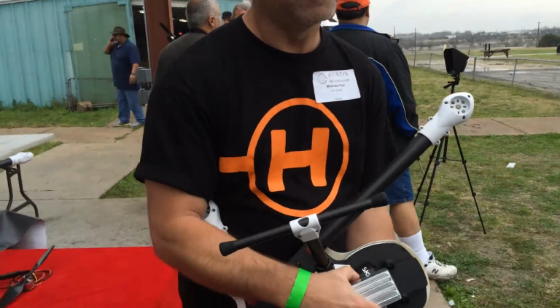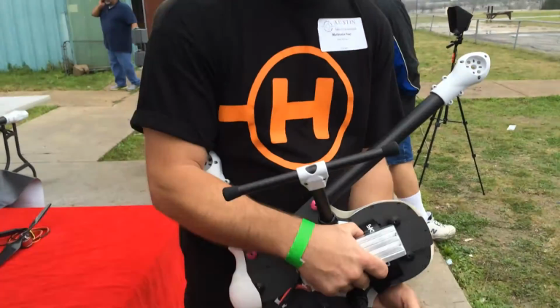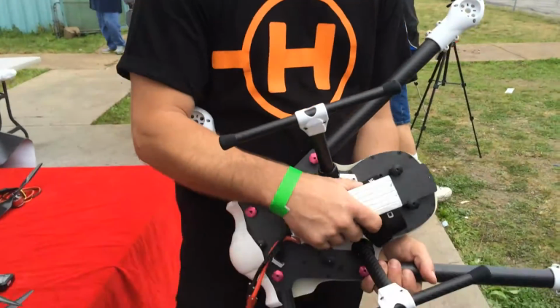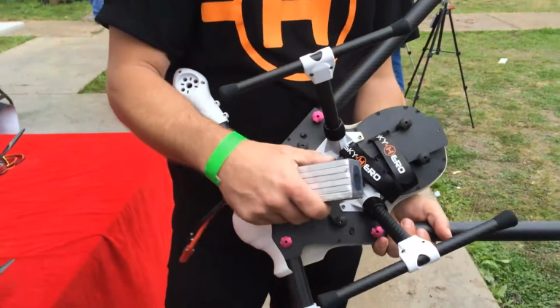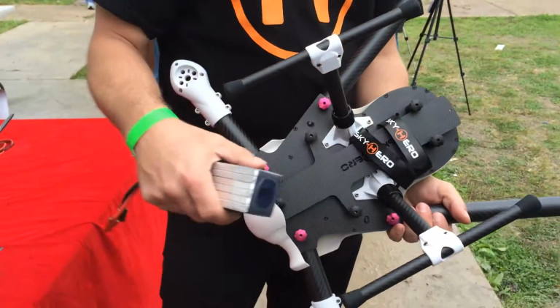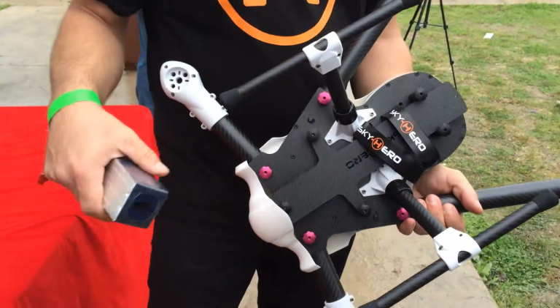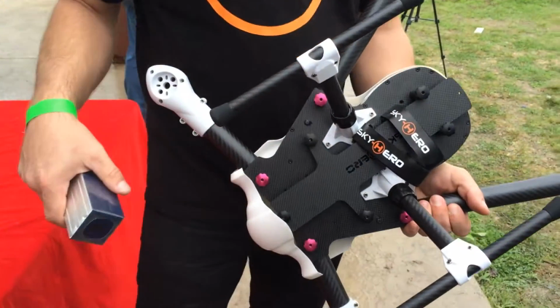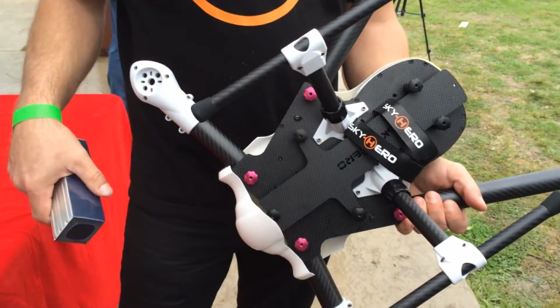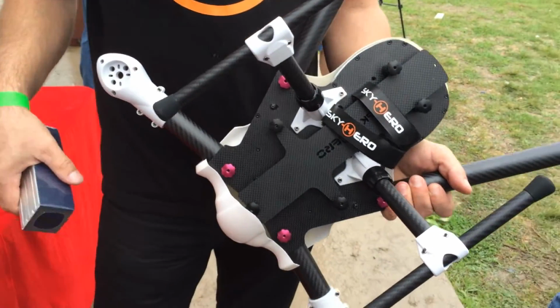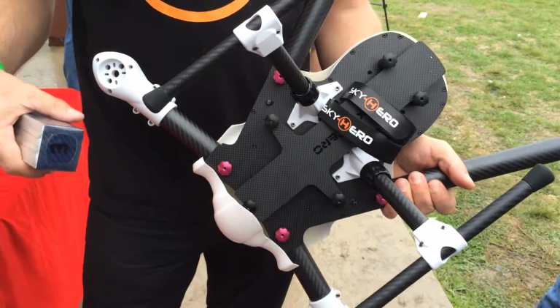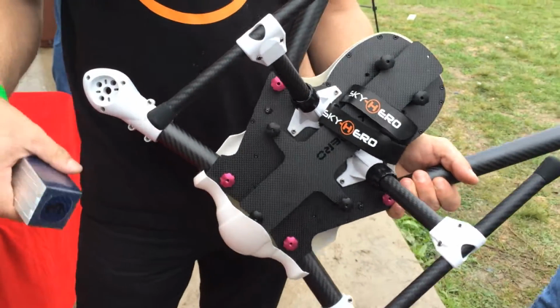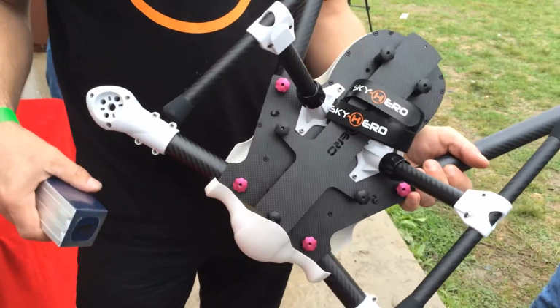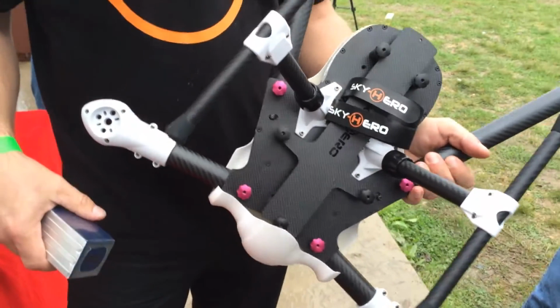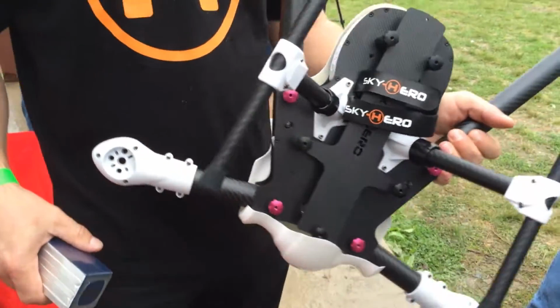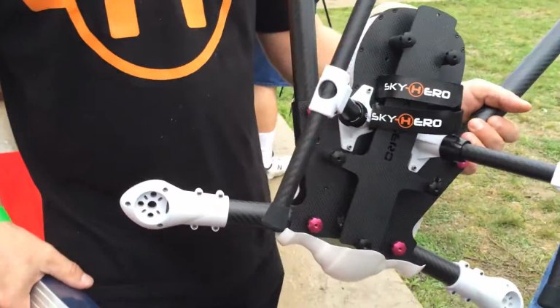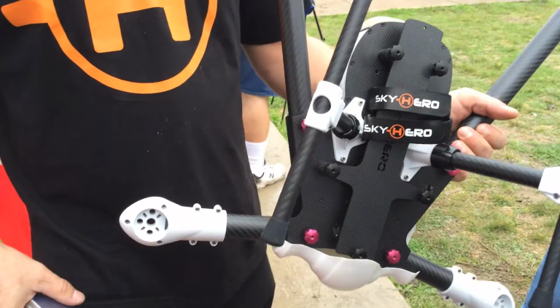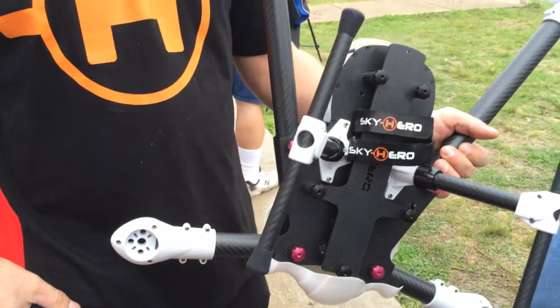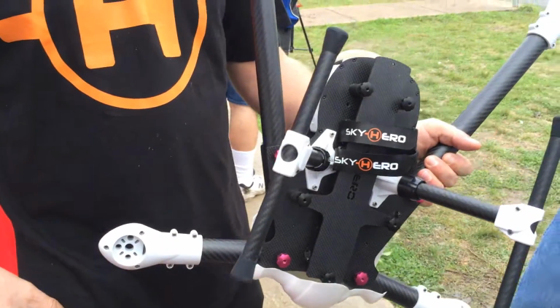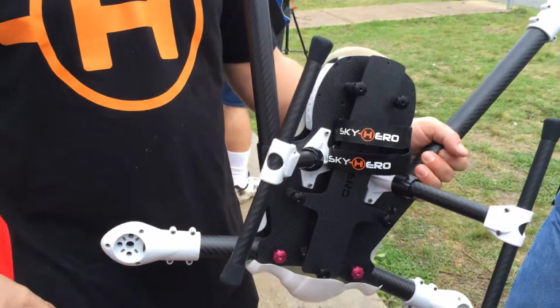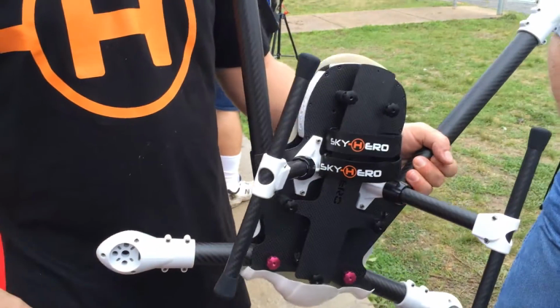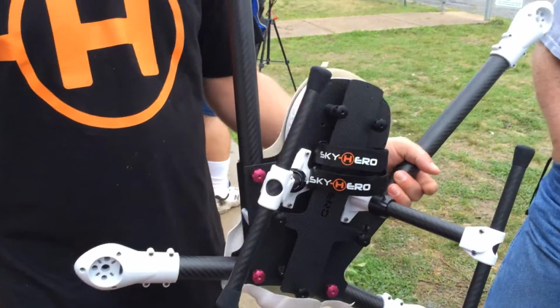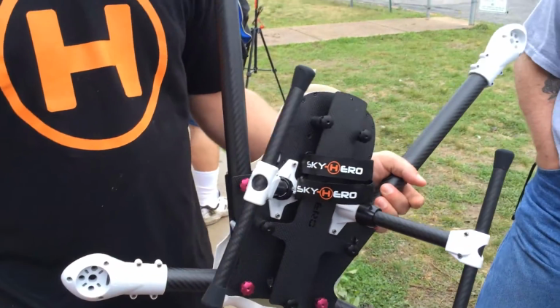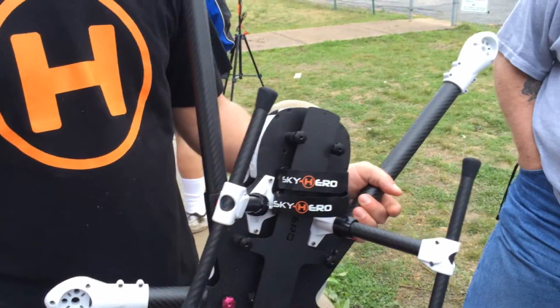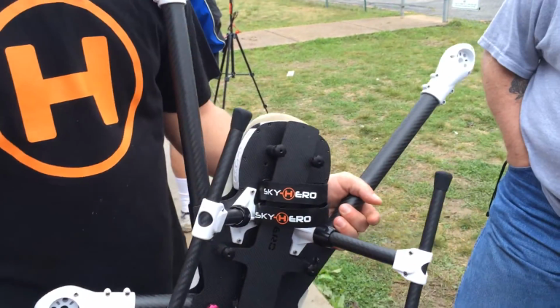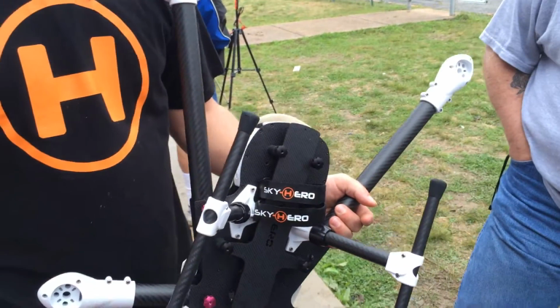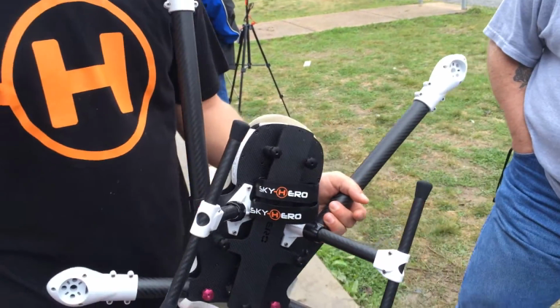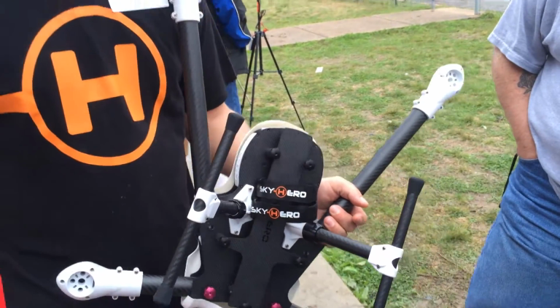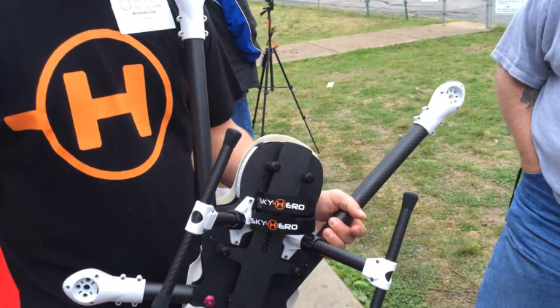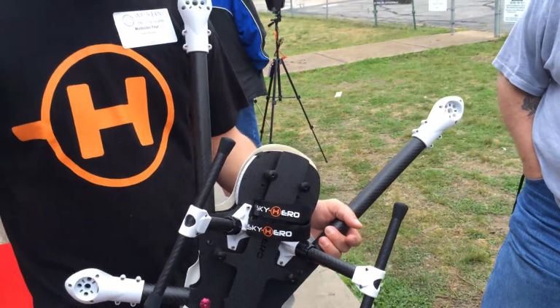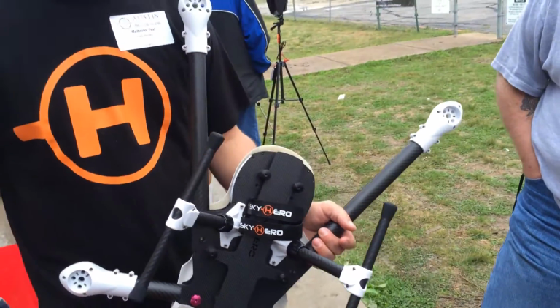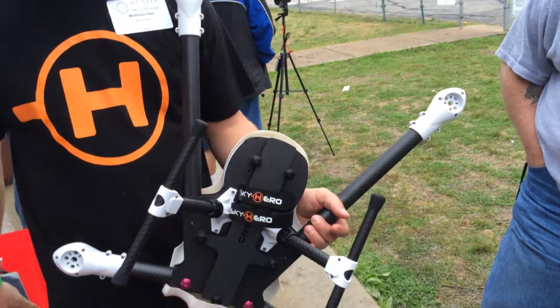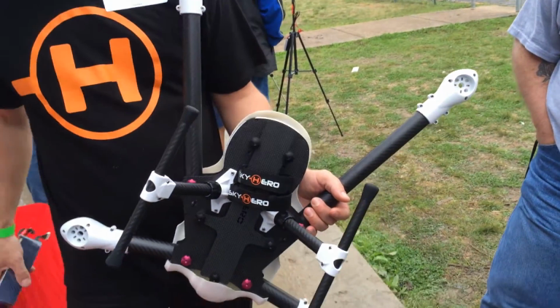And how many minutes can you get with that? On our combo kit, this will fly for 20 minutes. 20 minutes? Wow.